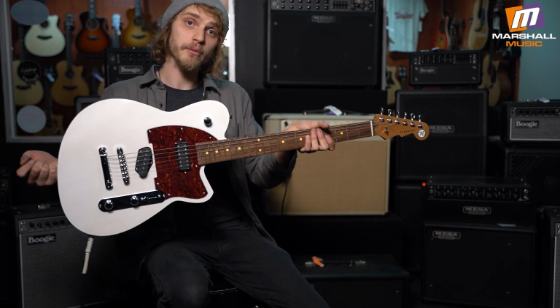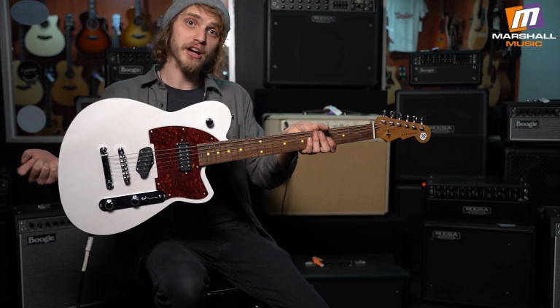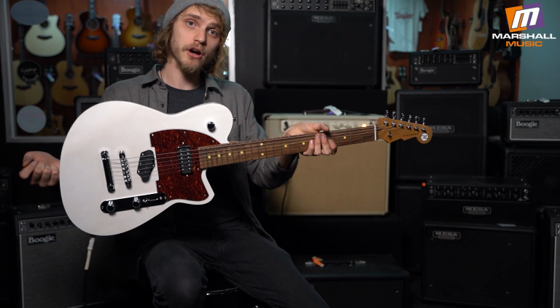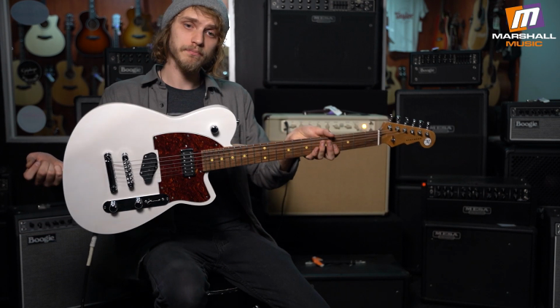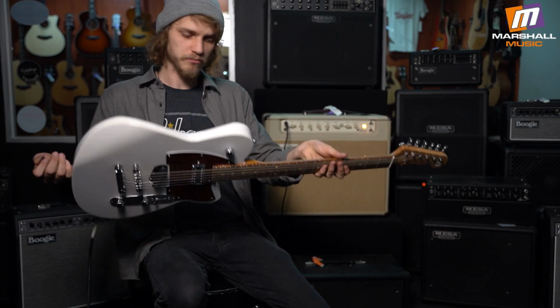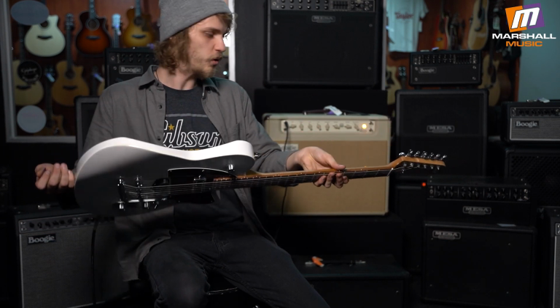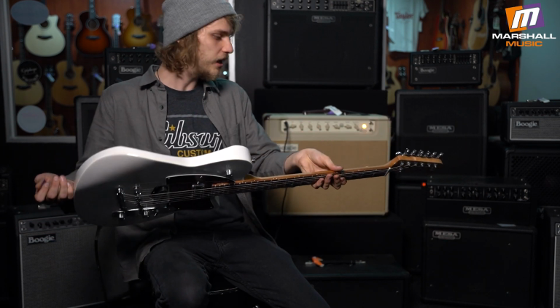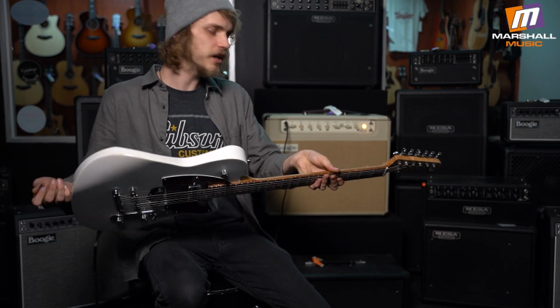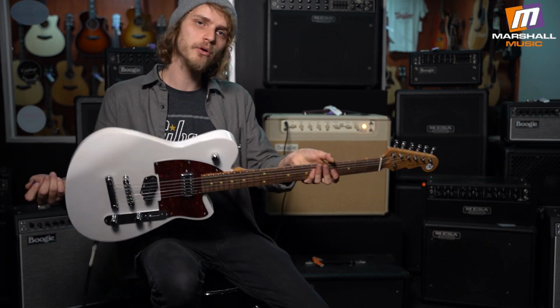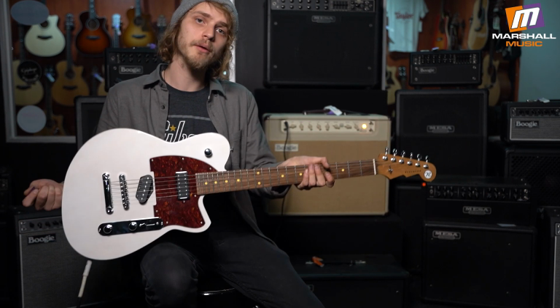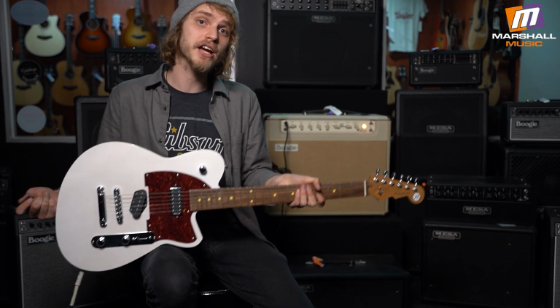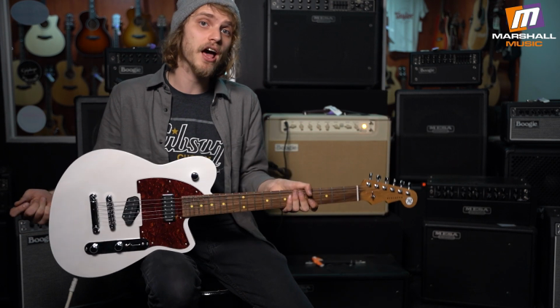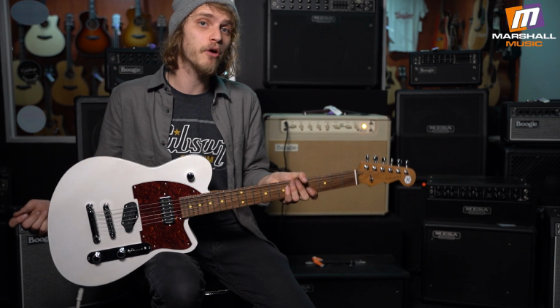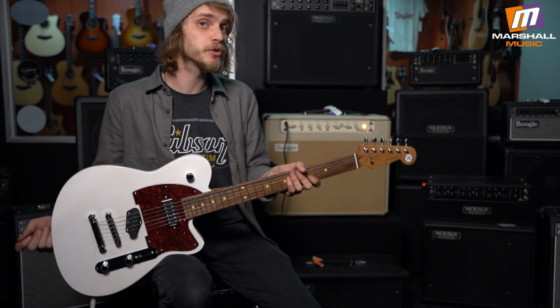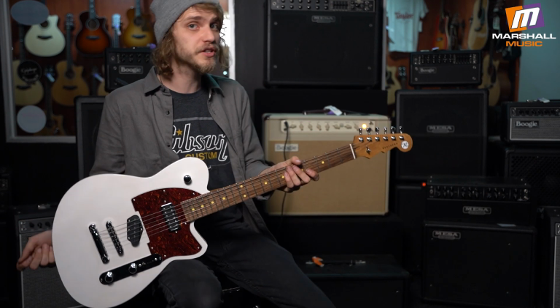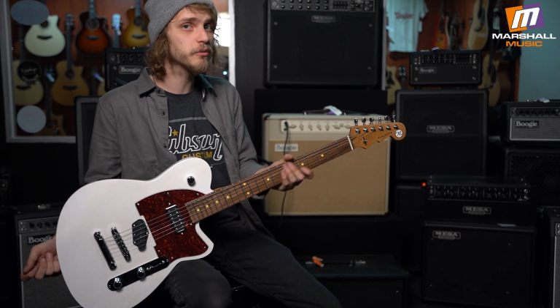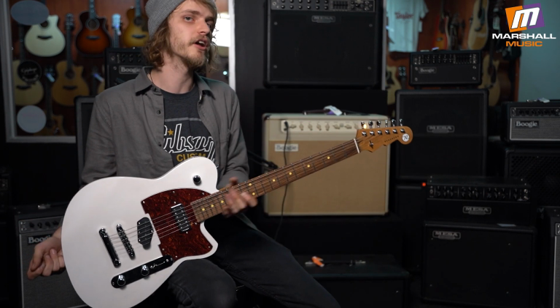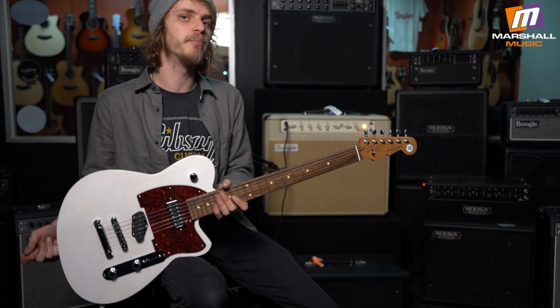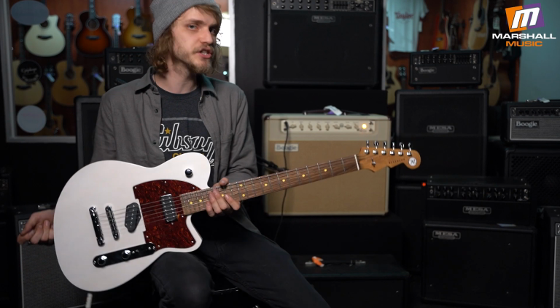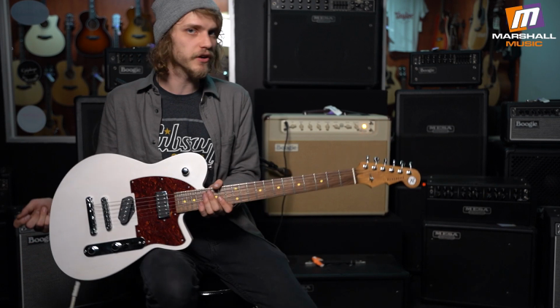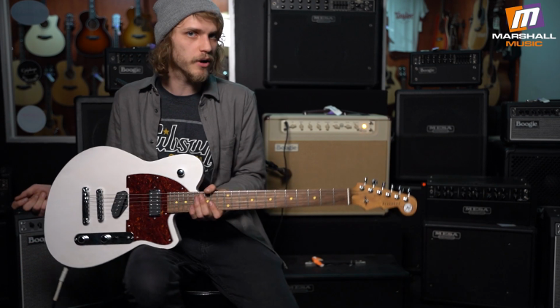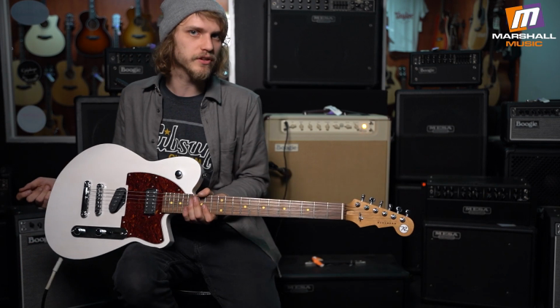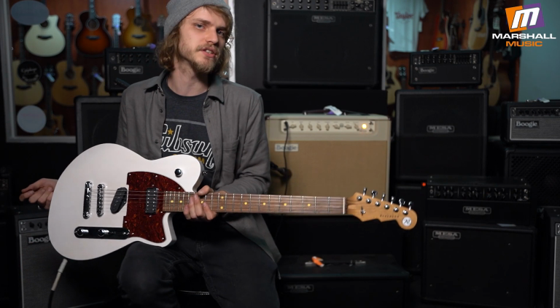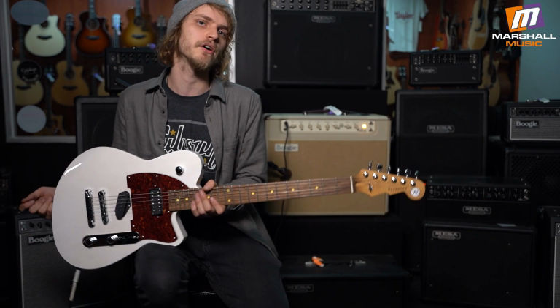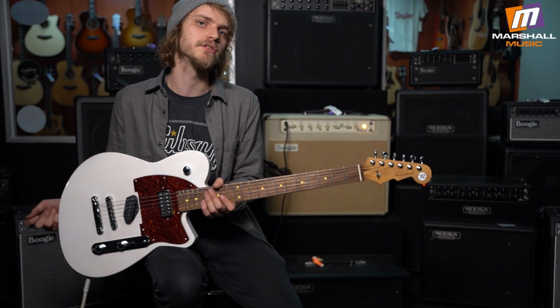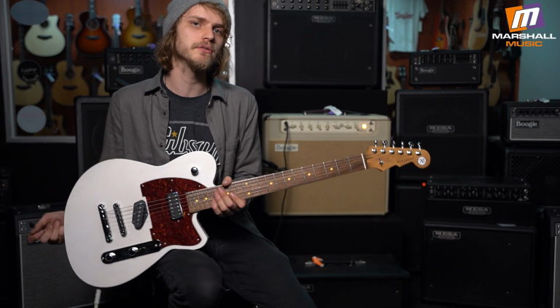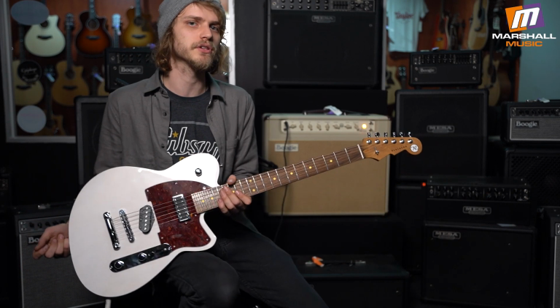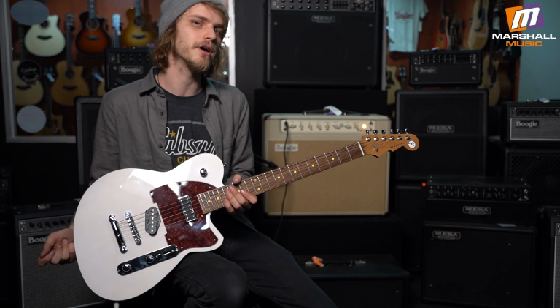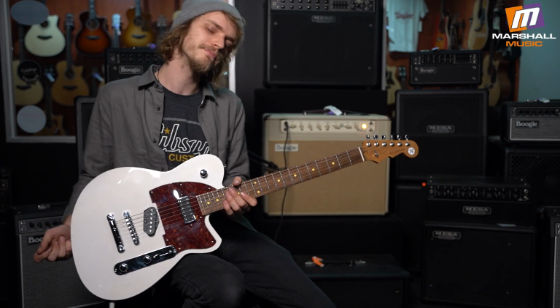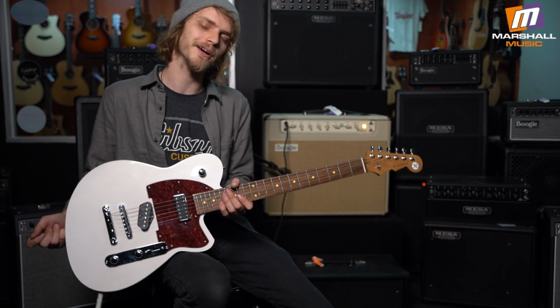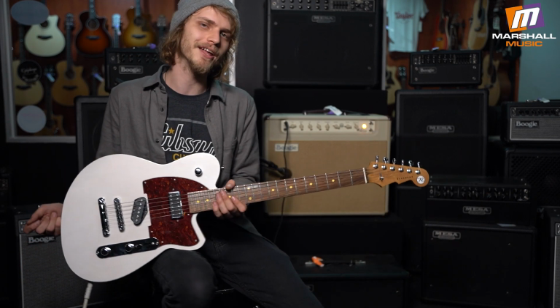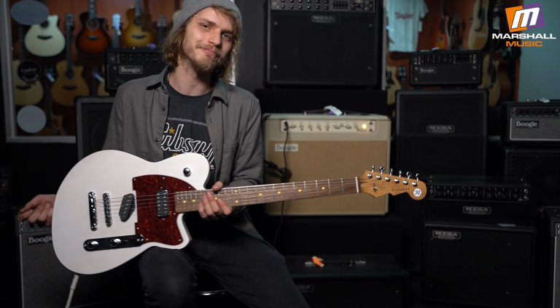Reverend Buckshot, really really cool. Come check it out at Marshall Music — we've got a bunch of other Reverends in stock too, so come play them.